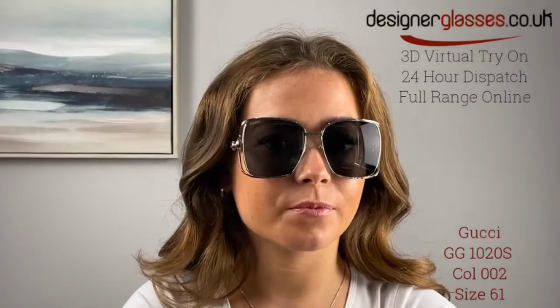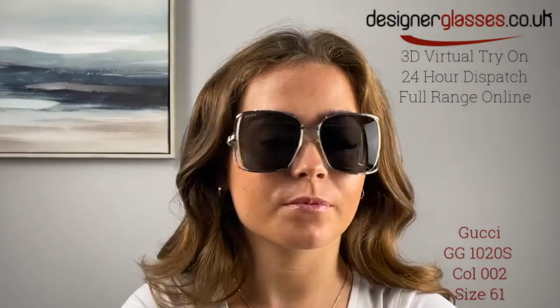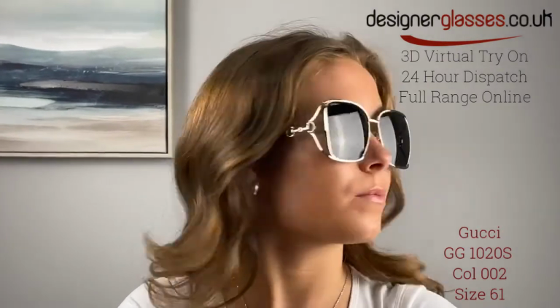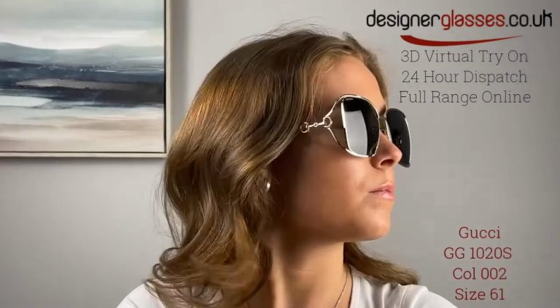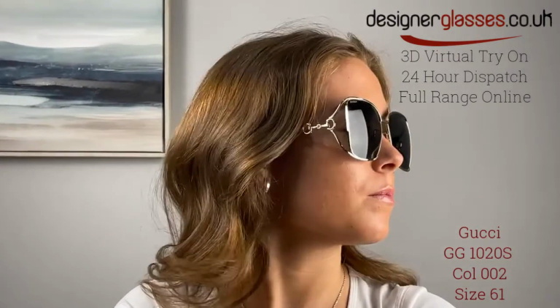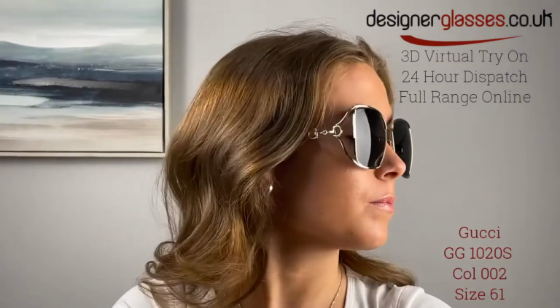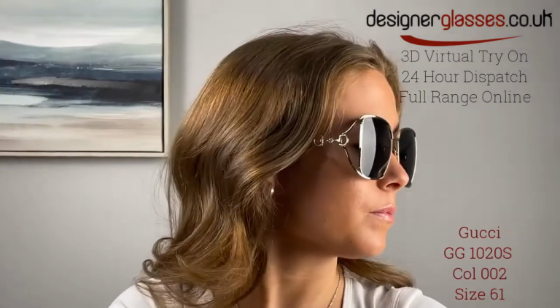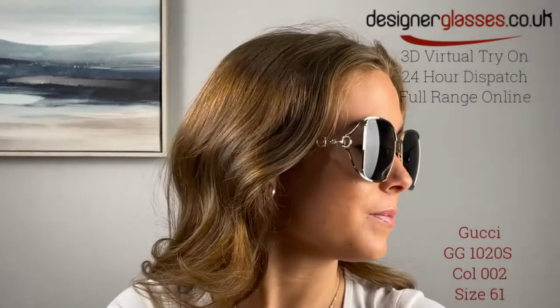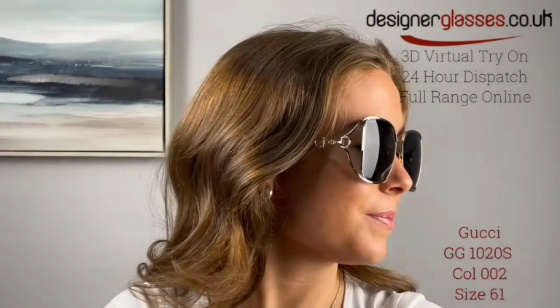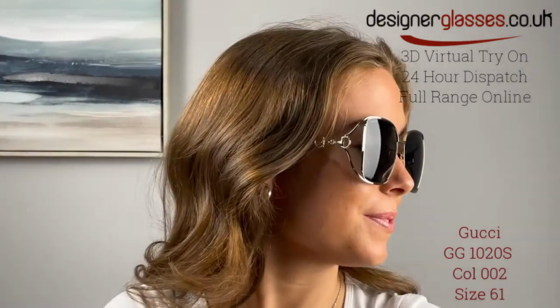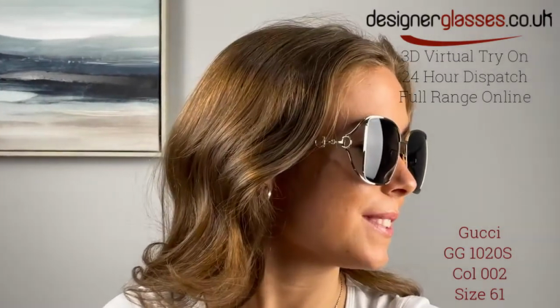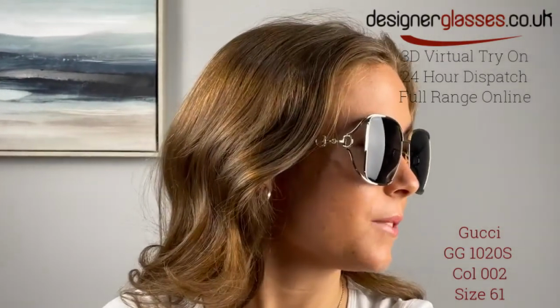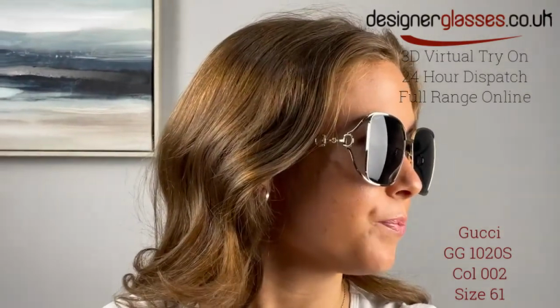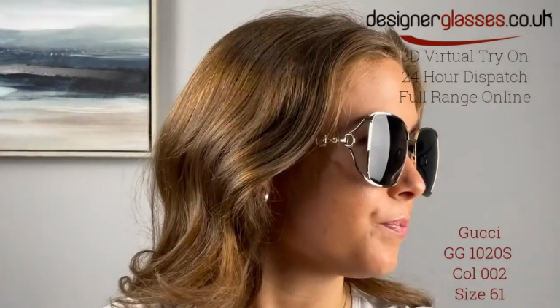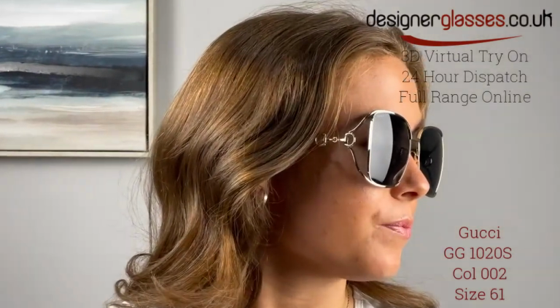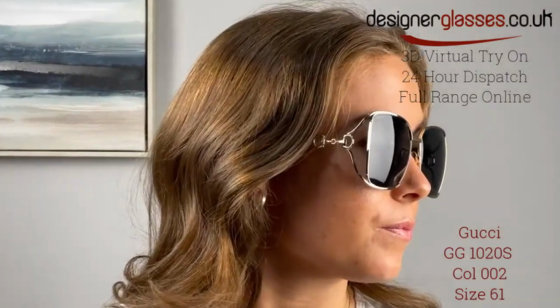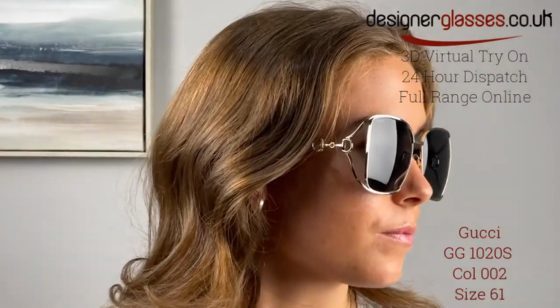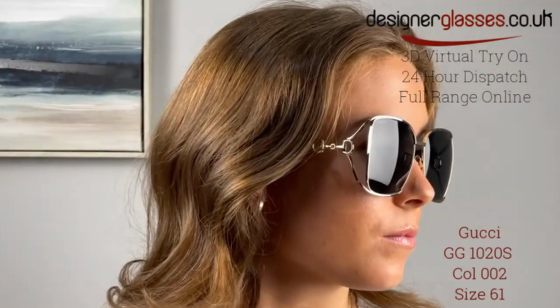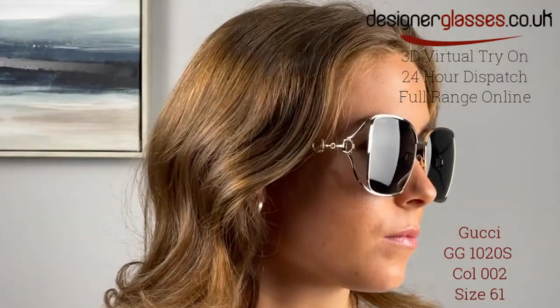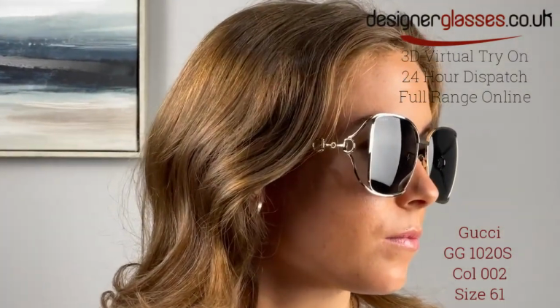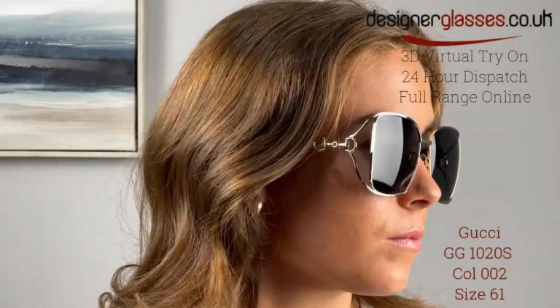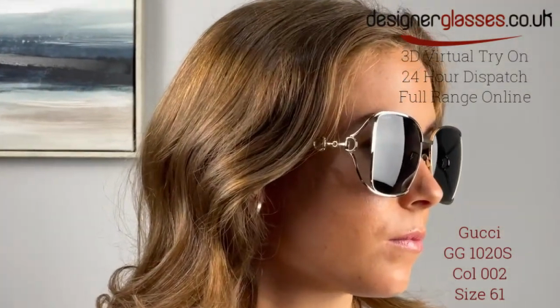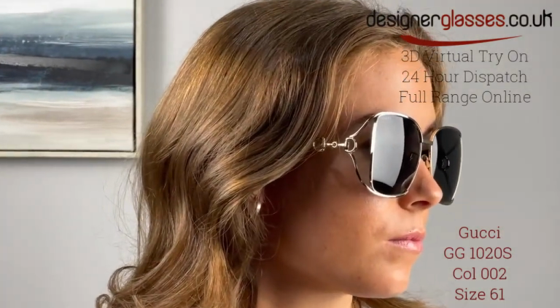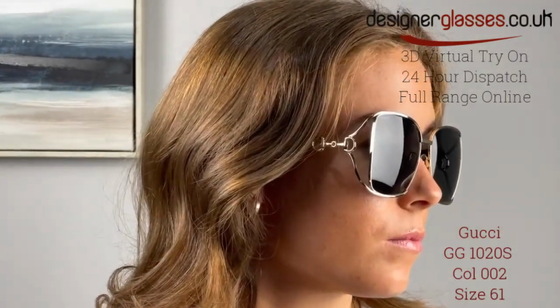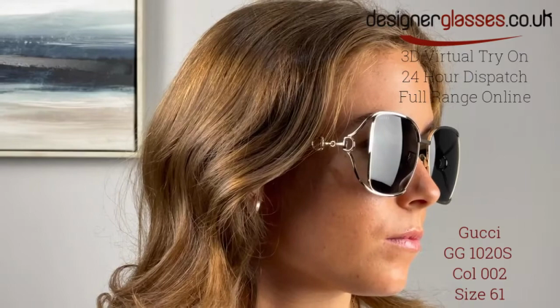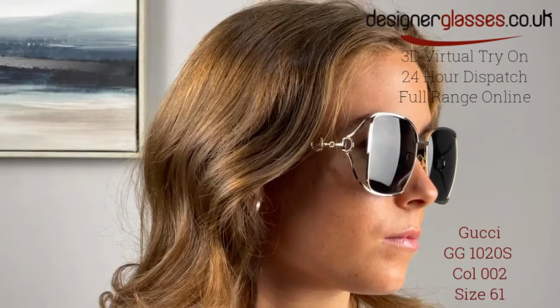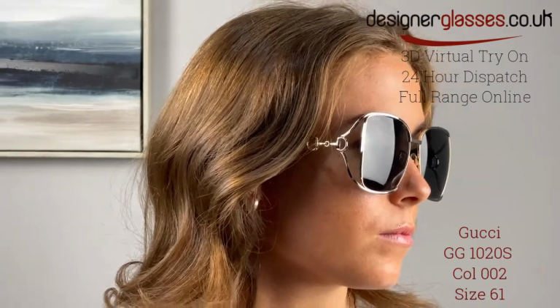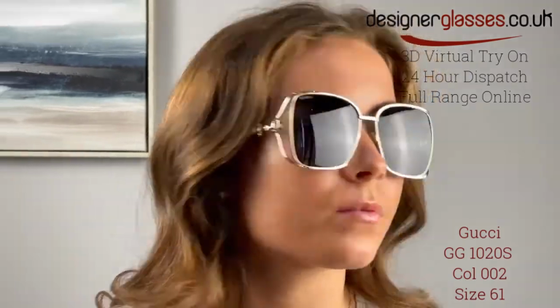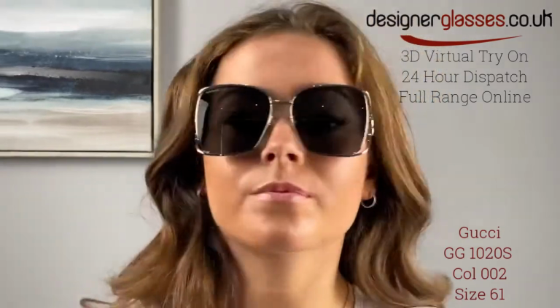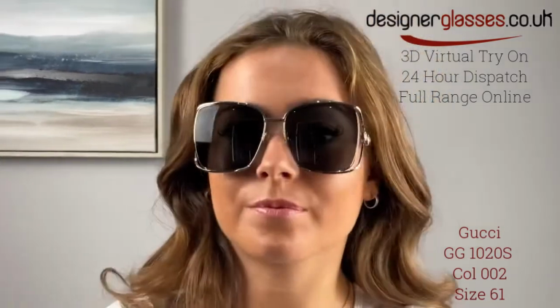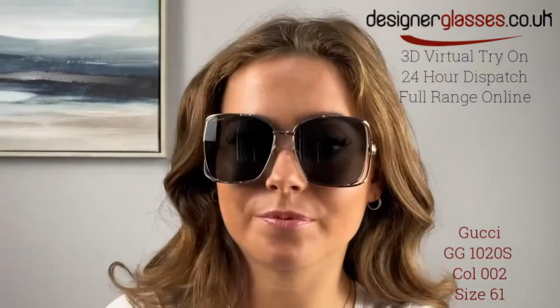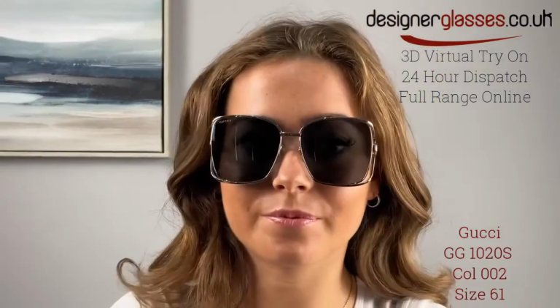Available only at designerglasses.co.uk. Please see the link in the description below.